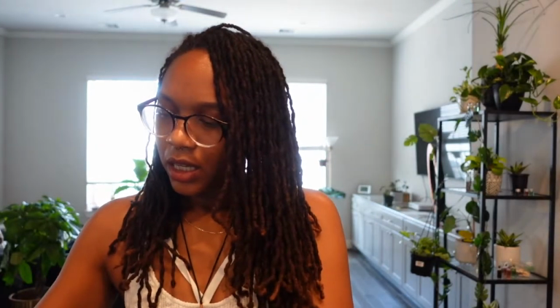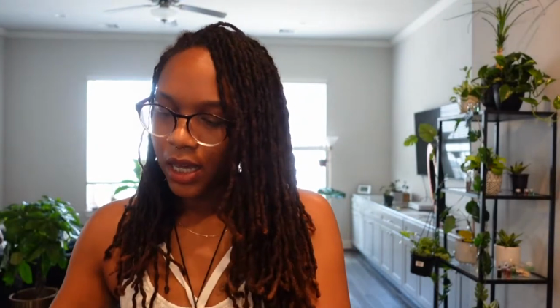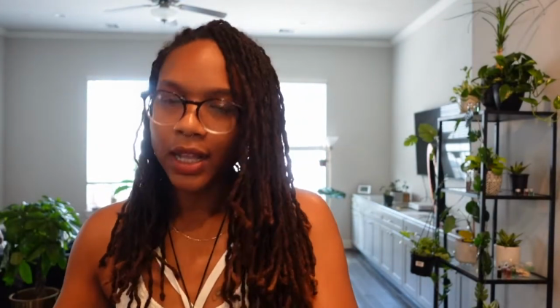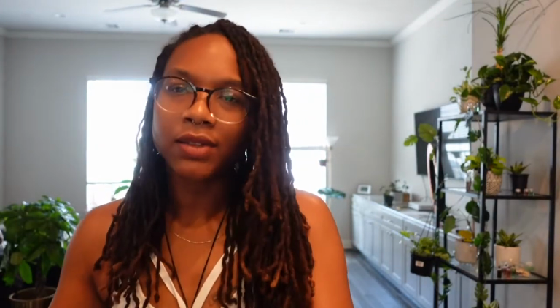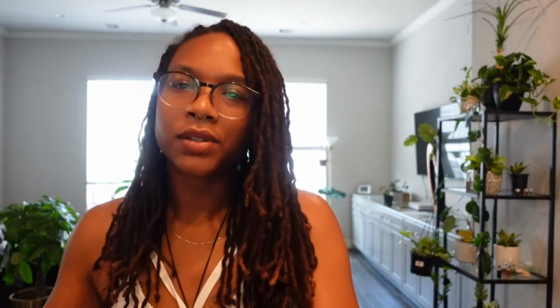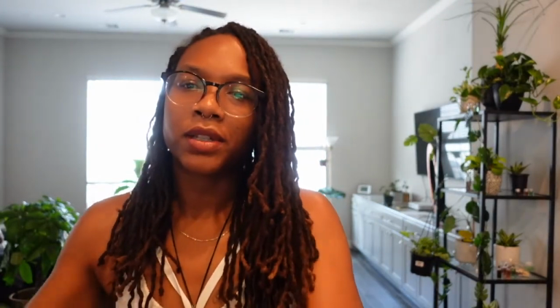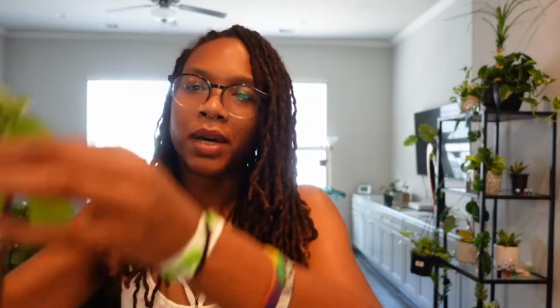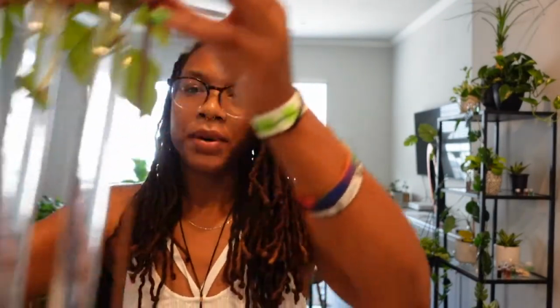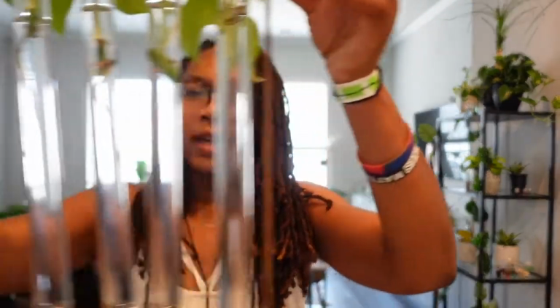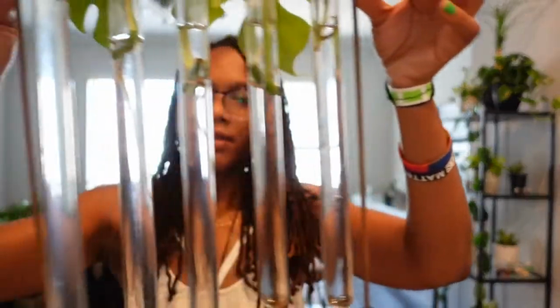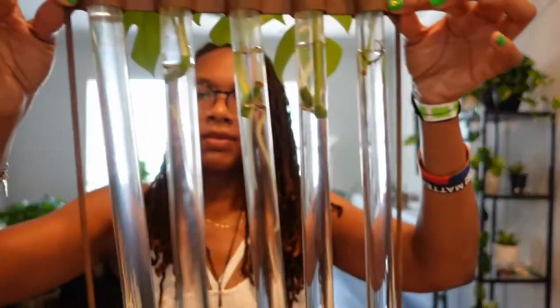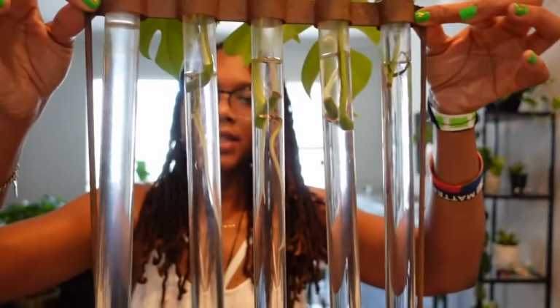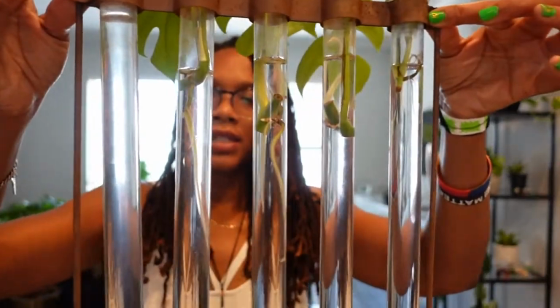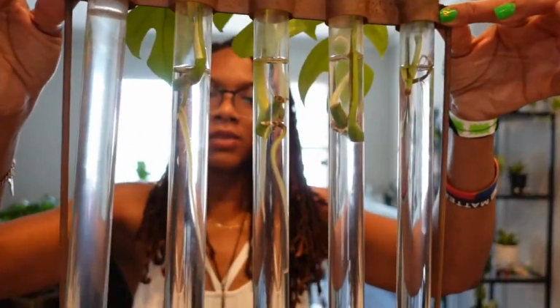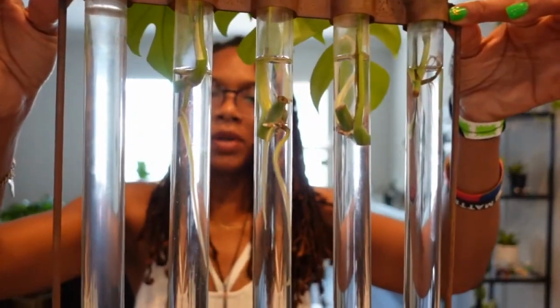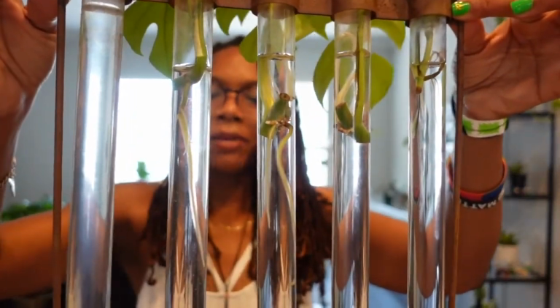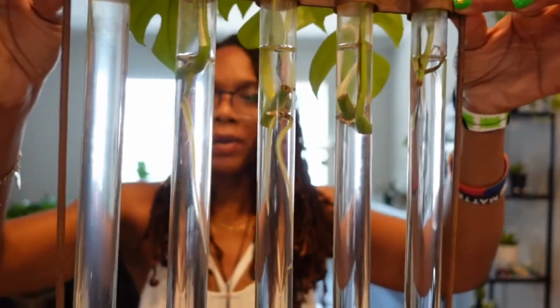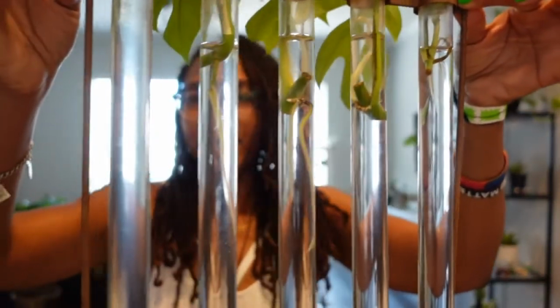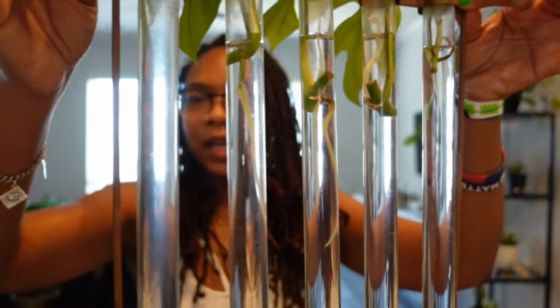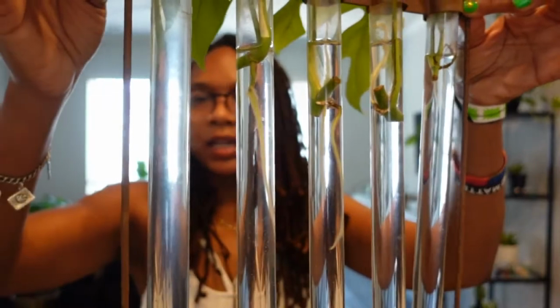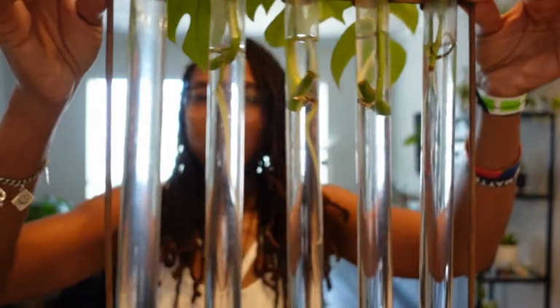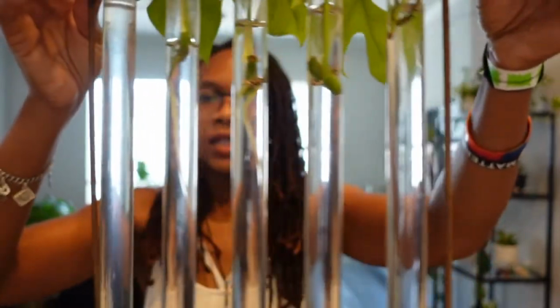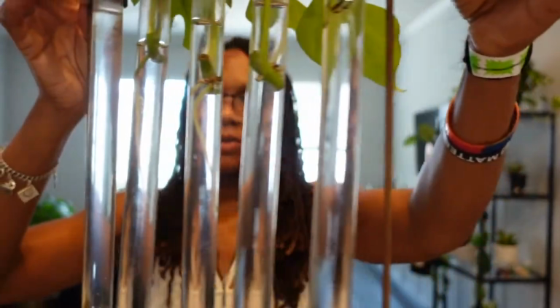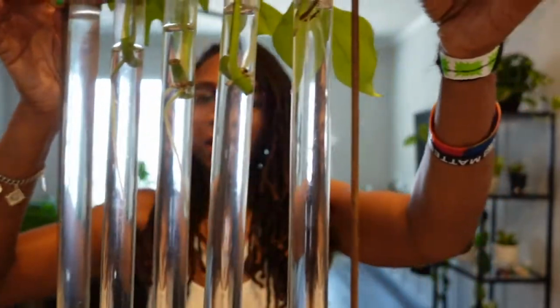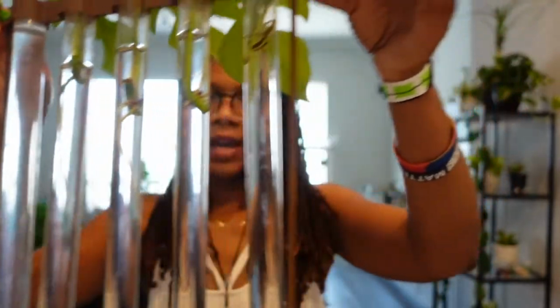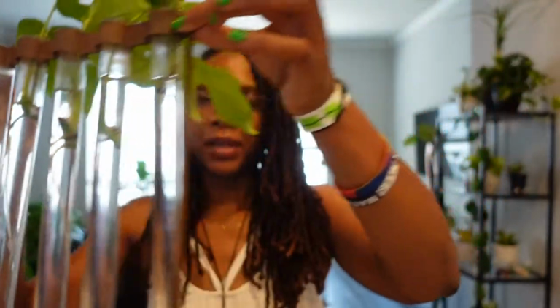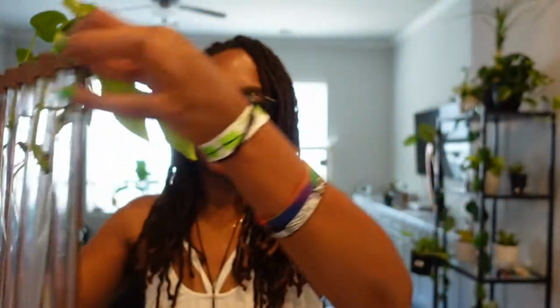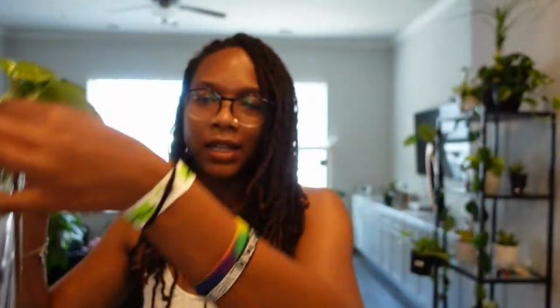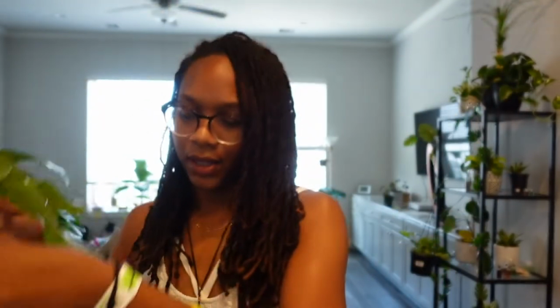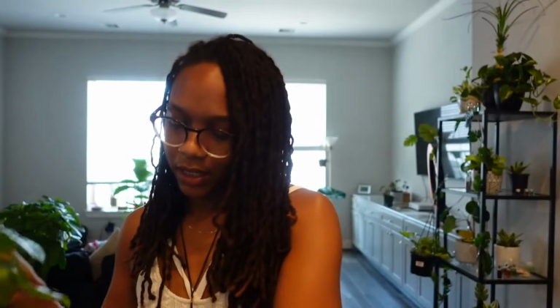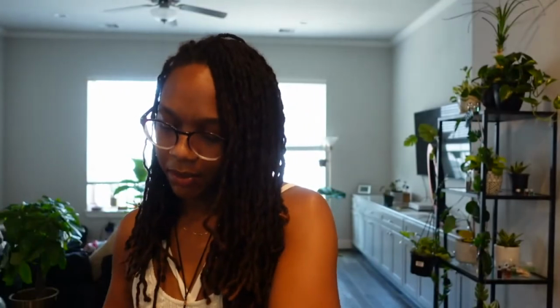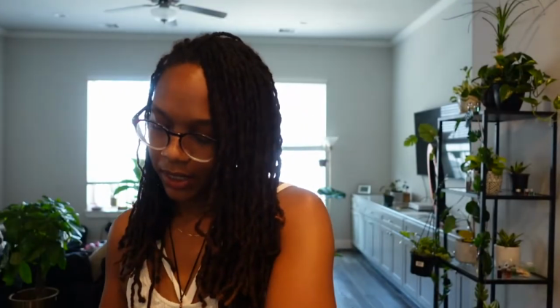I love this little thing. This is where I propagate some of my vine plants. I love it — it's amazing.